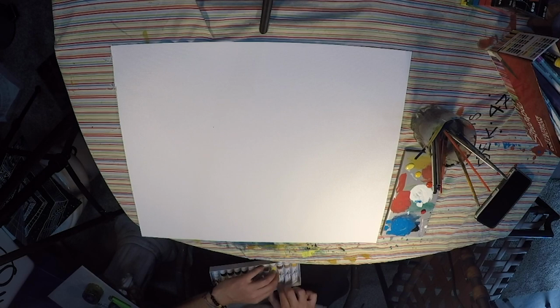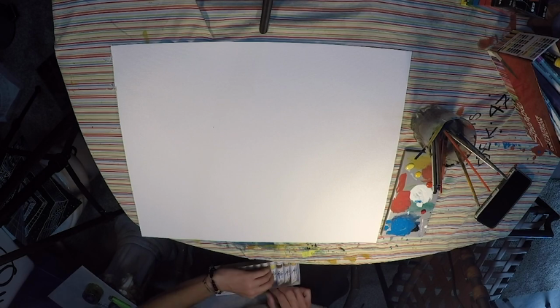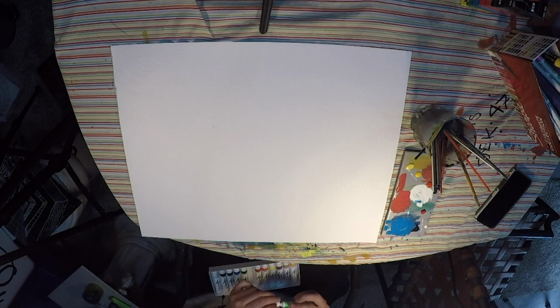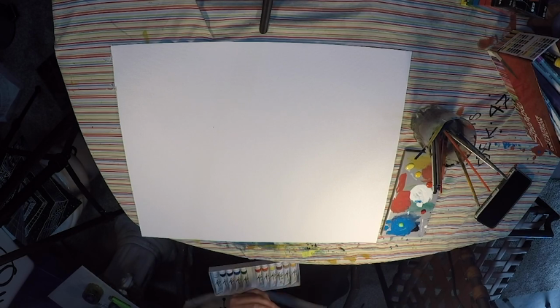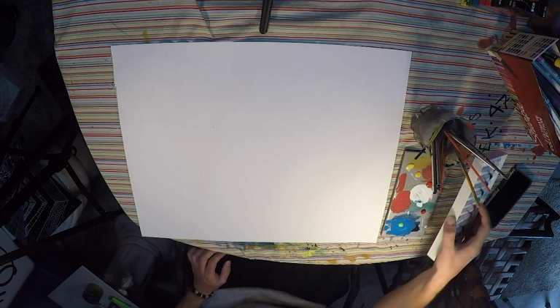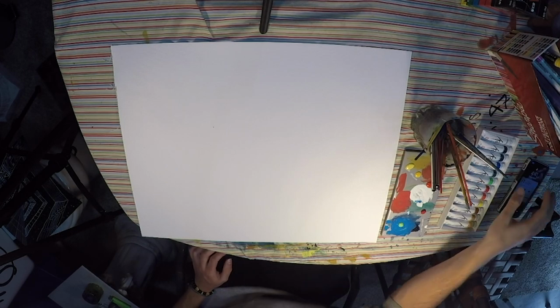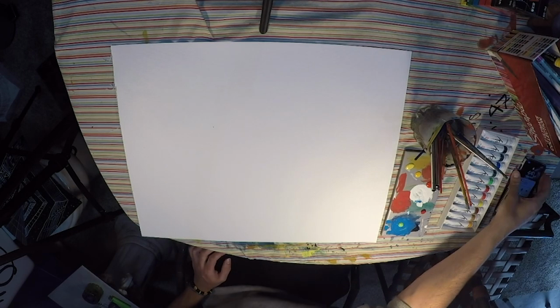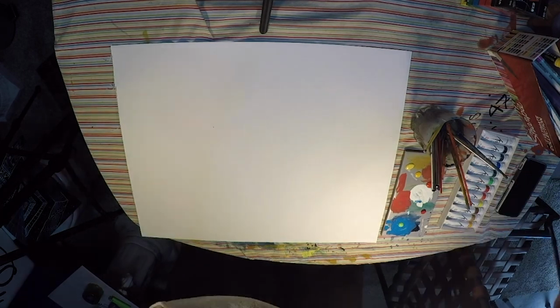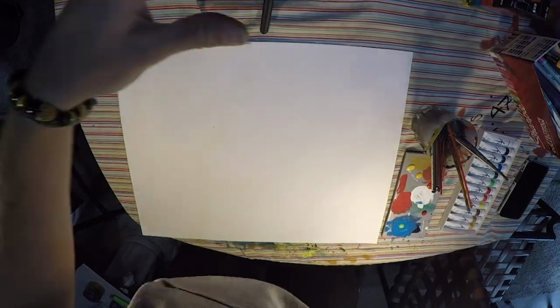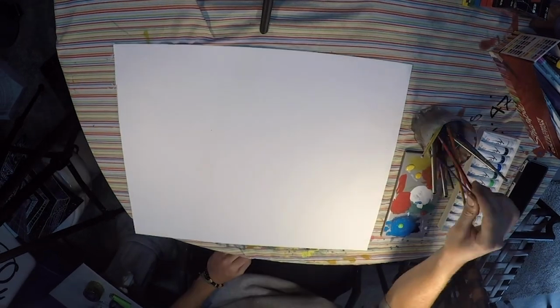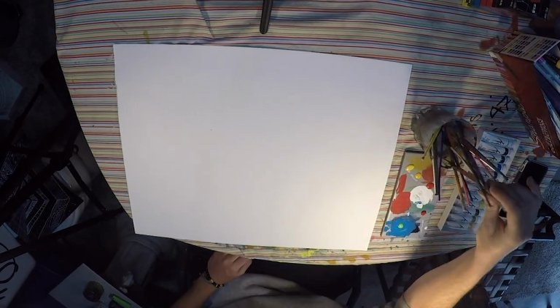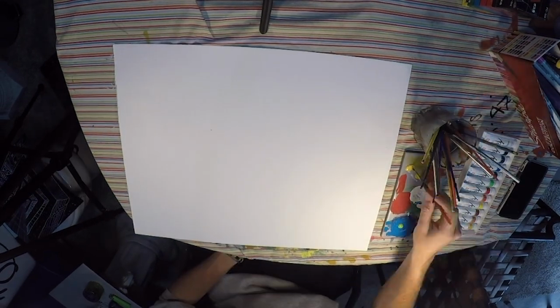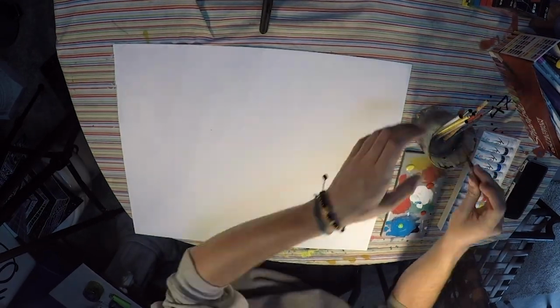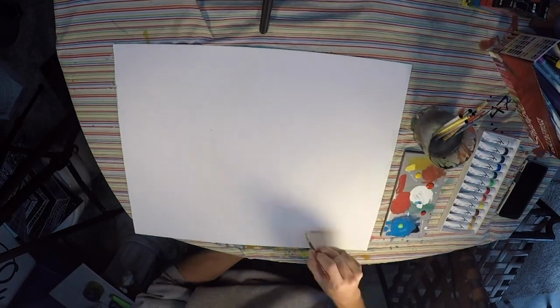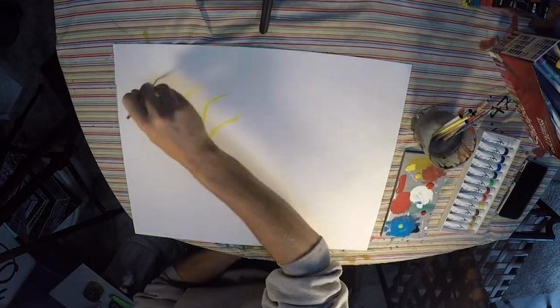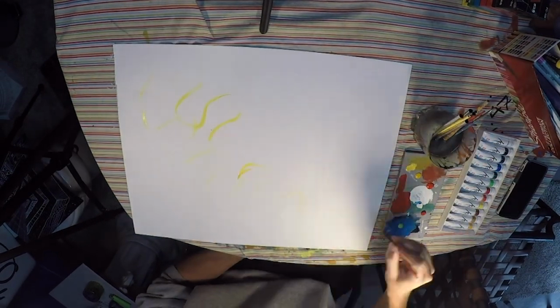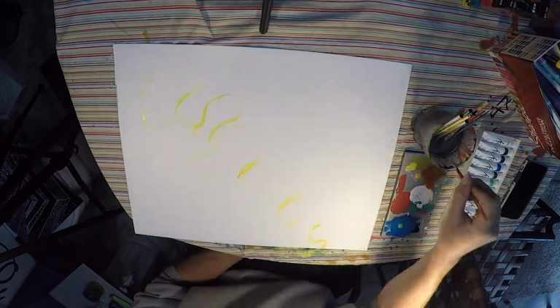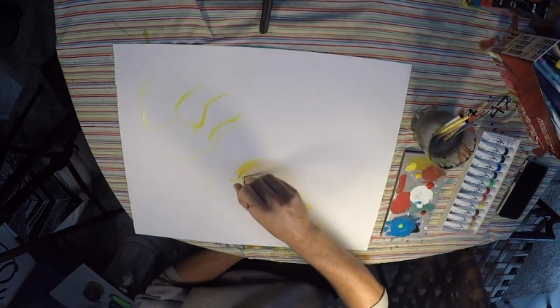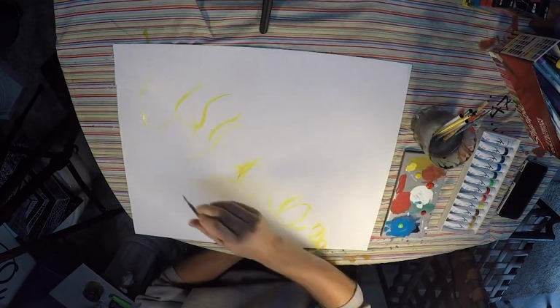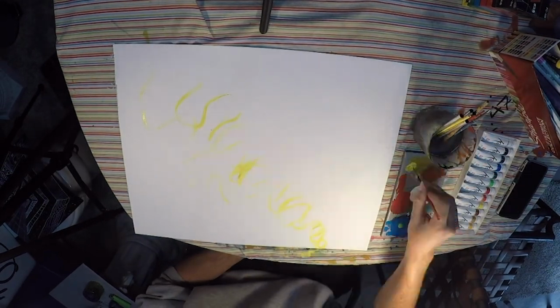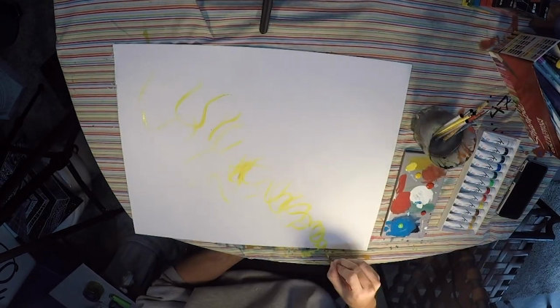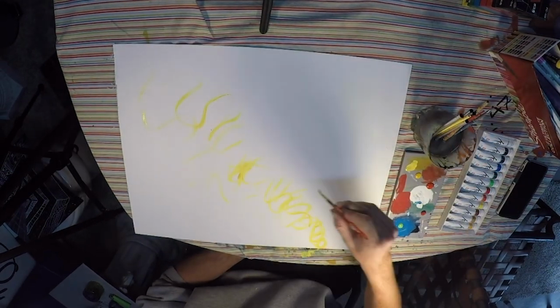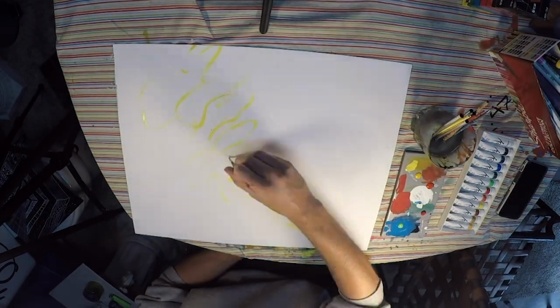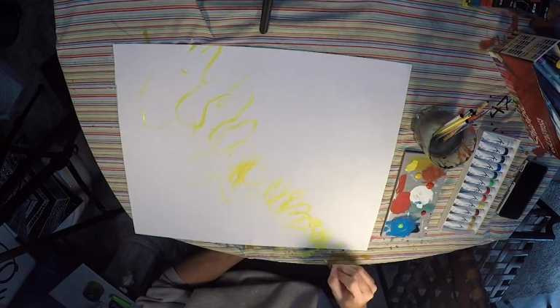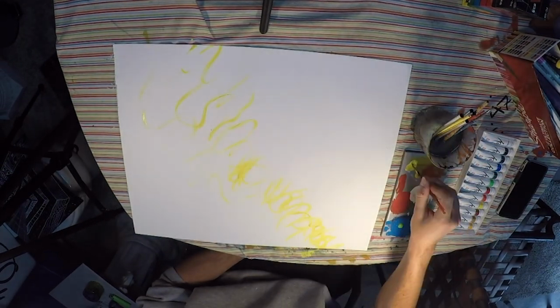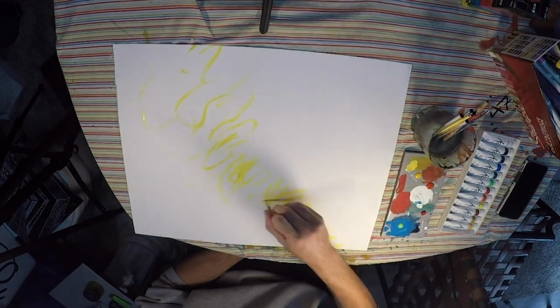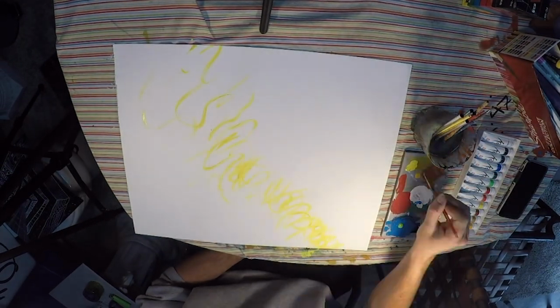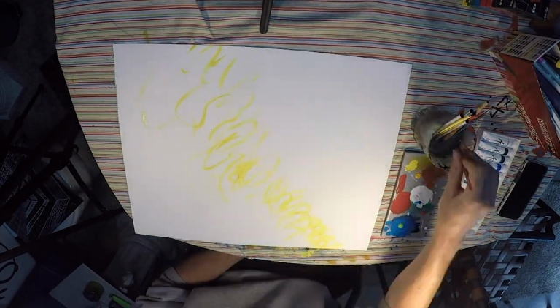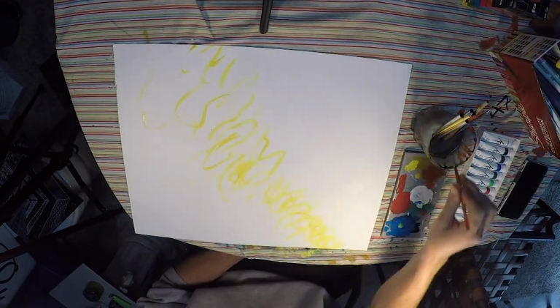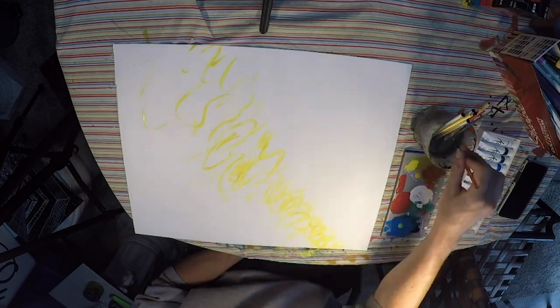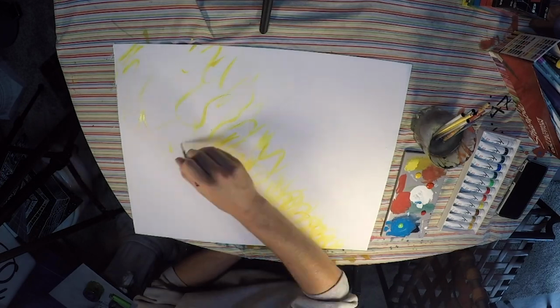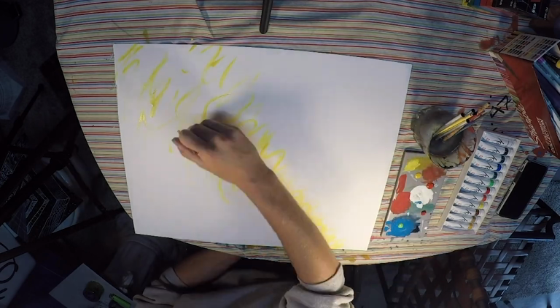All right, we are back with The Drawing Corner, Season 2, Episode 1. Let's do this thing.